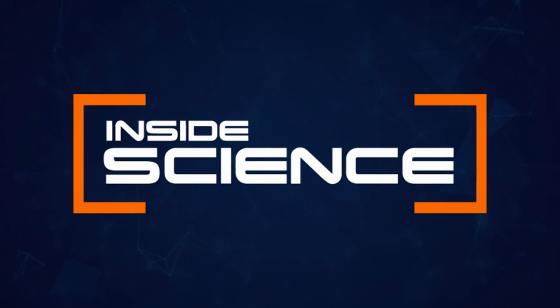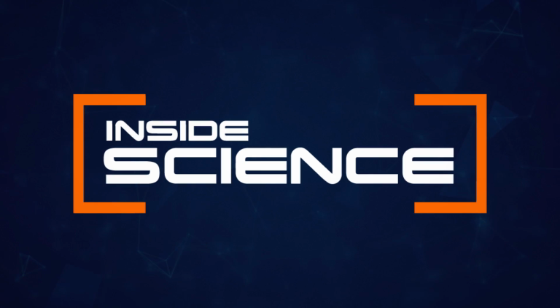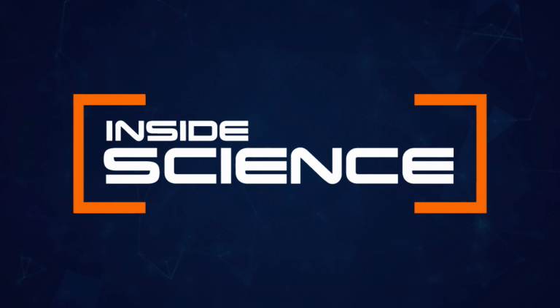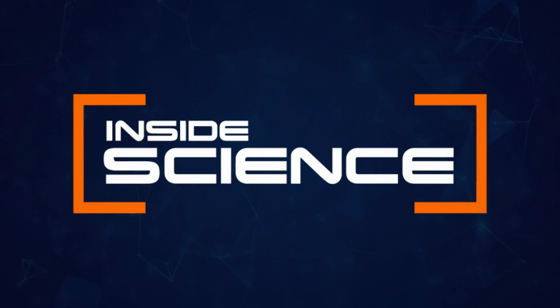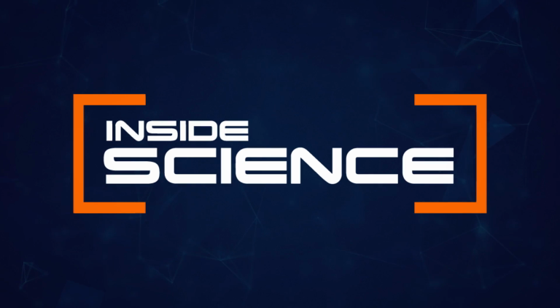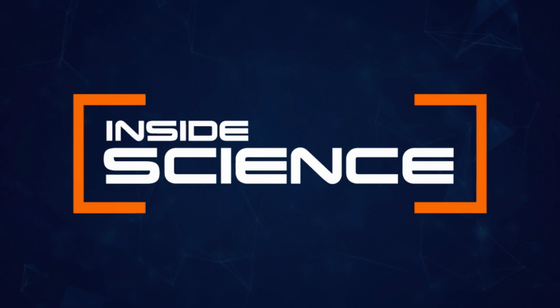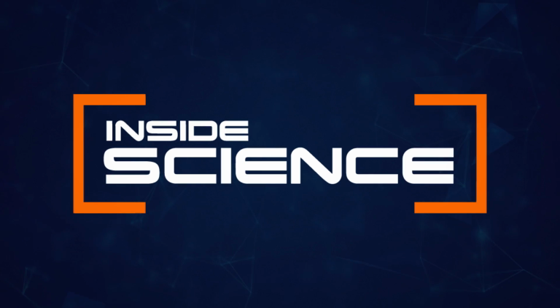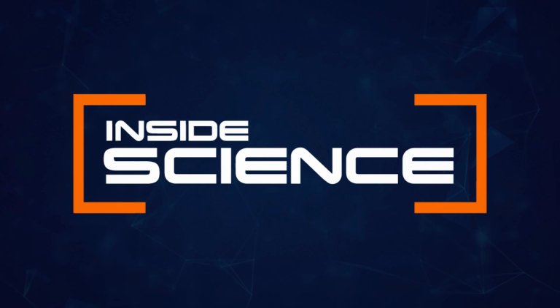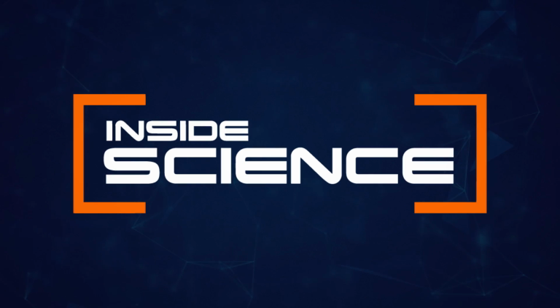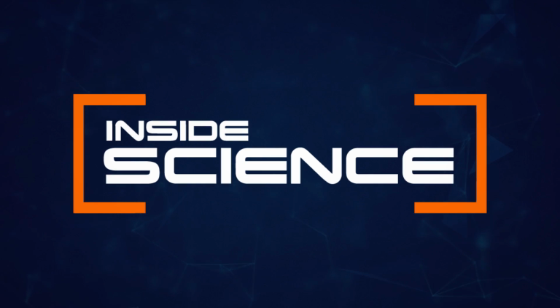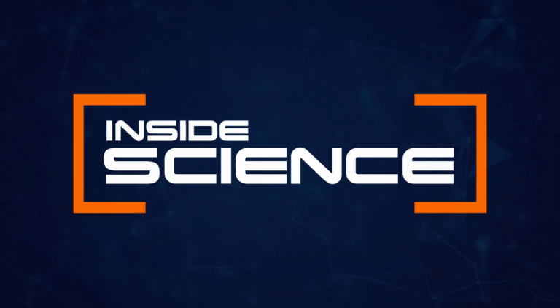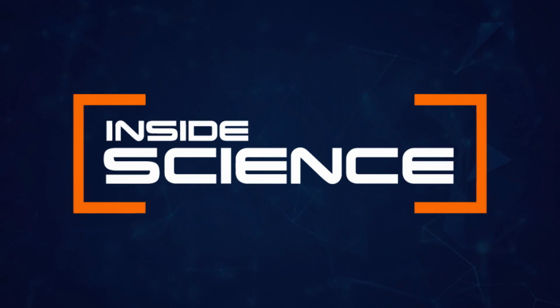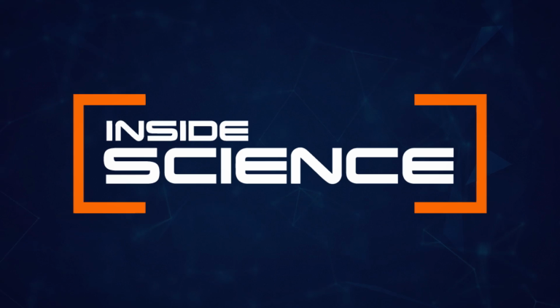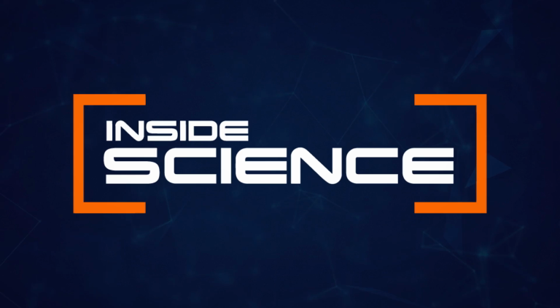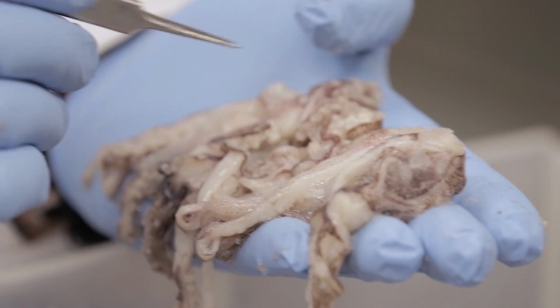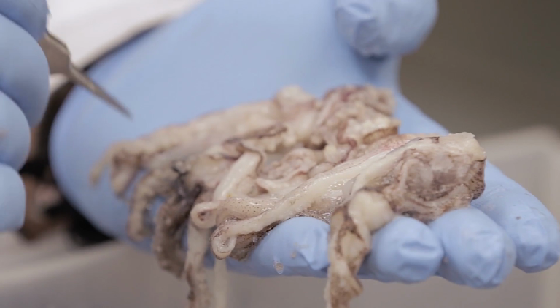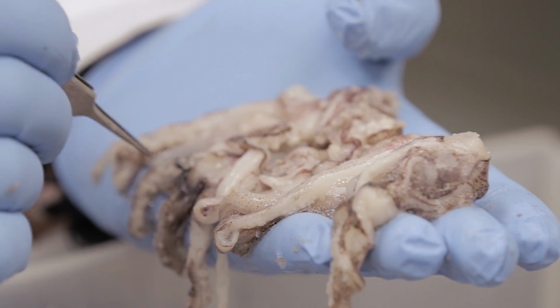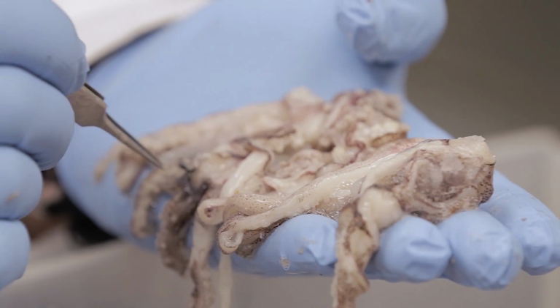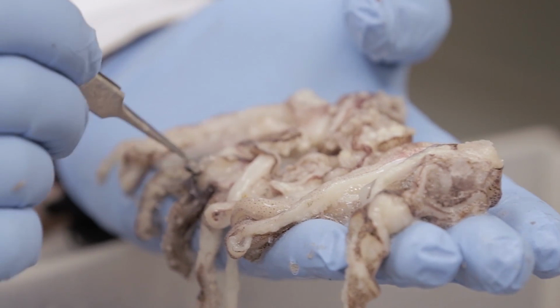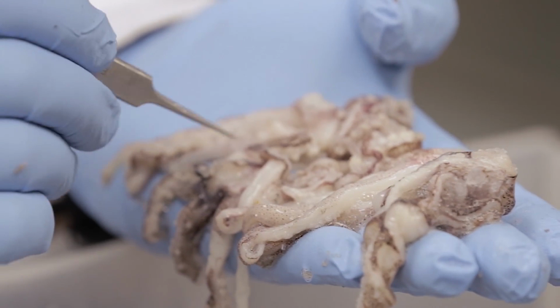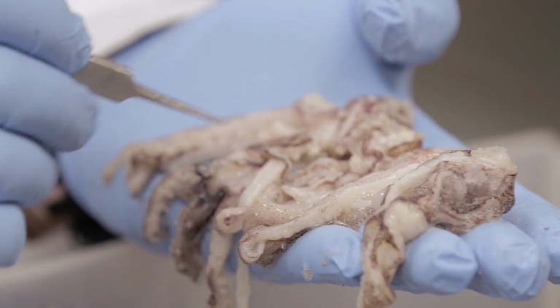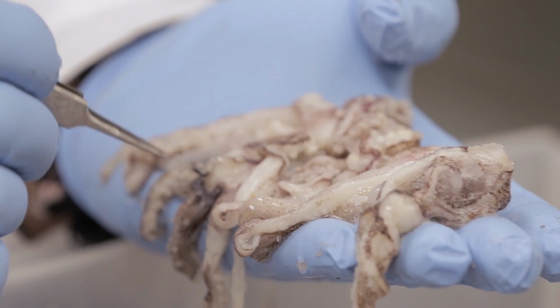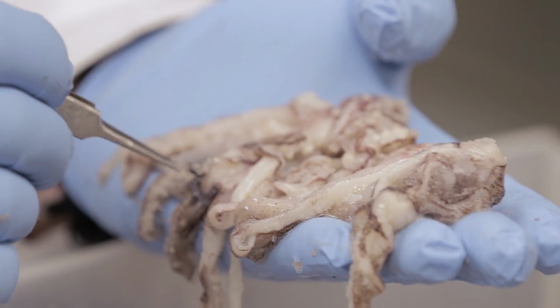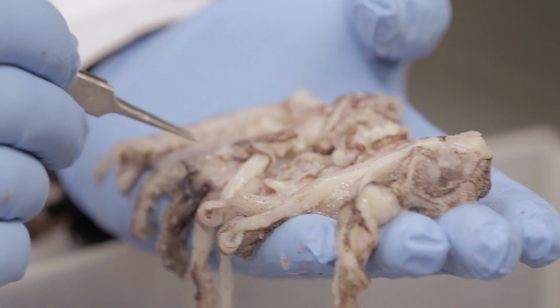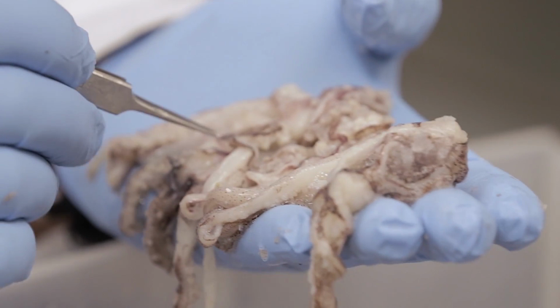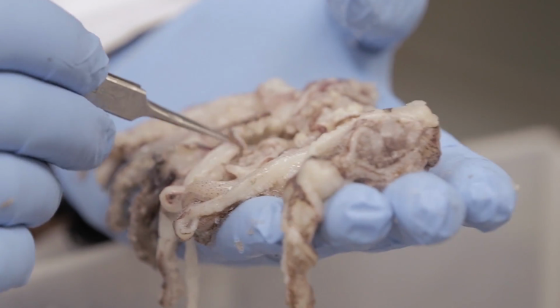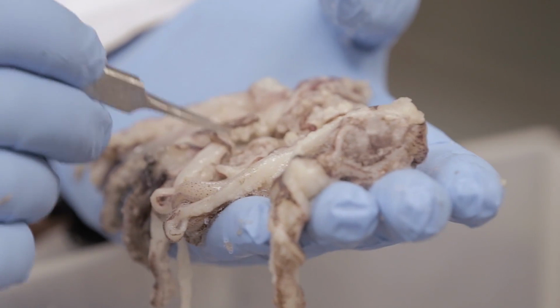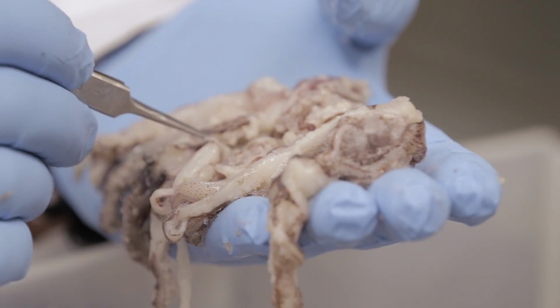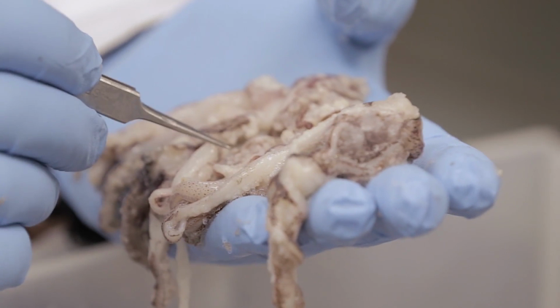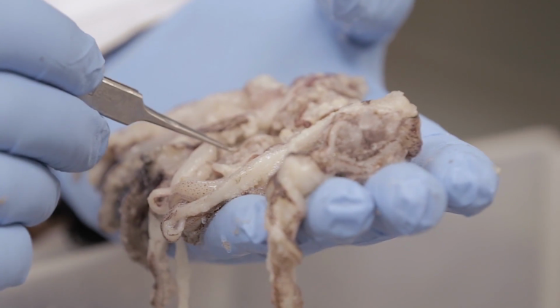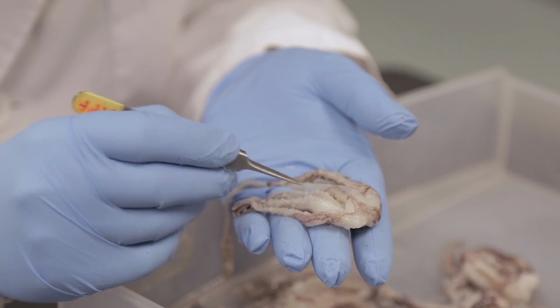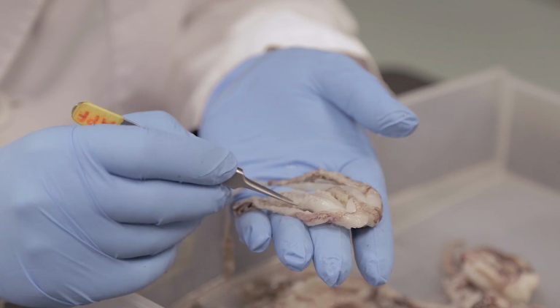Inside Science. This might look like food prep for an order of calamari, but it's not.